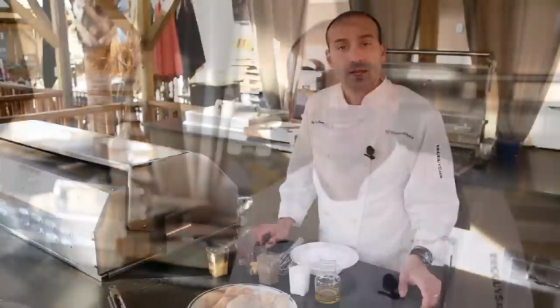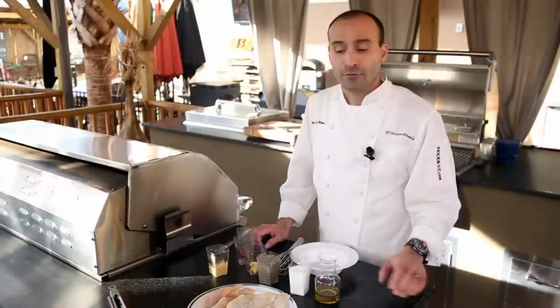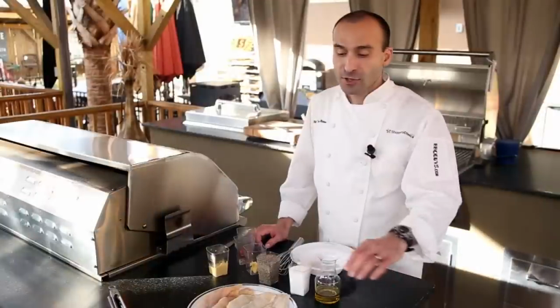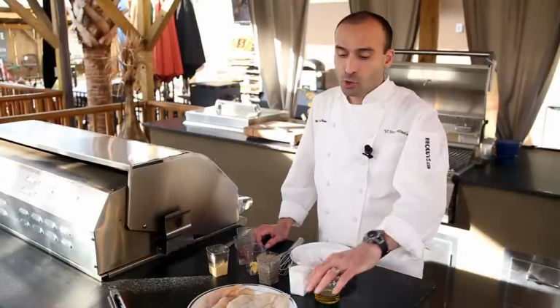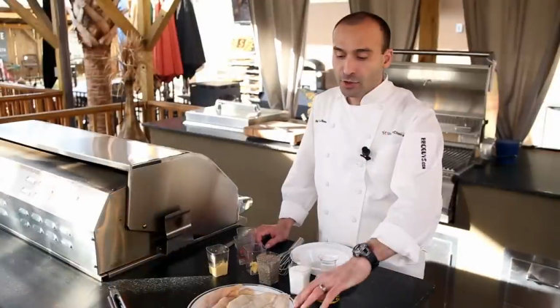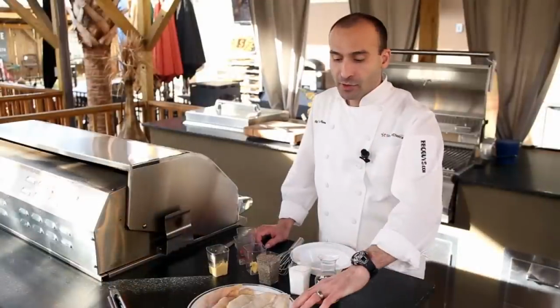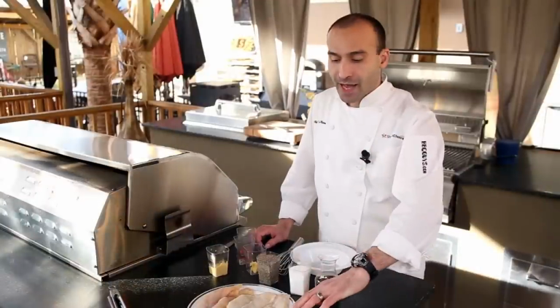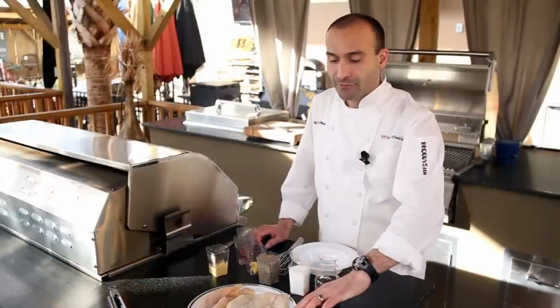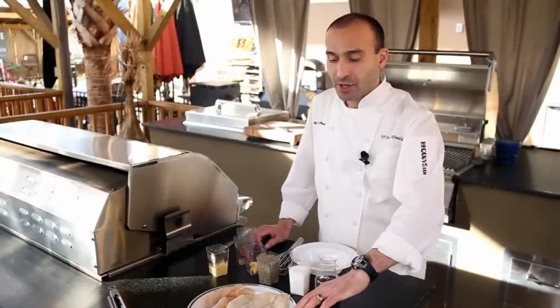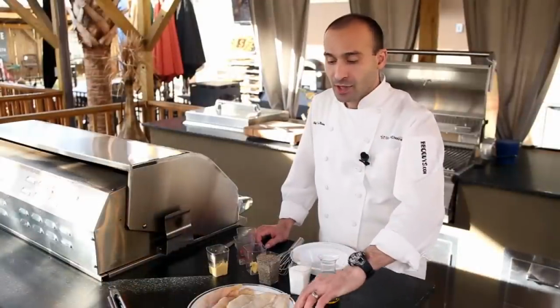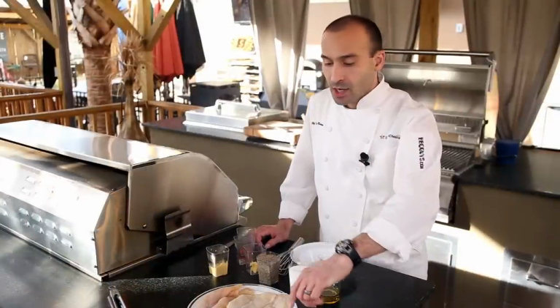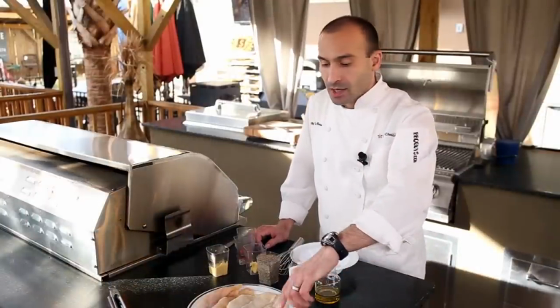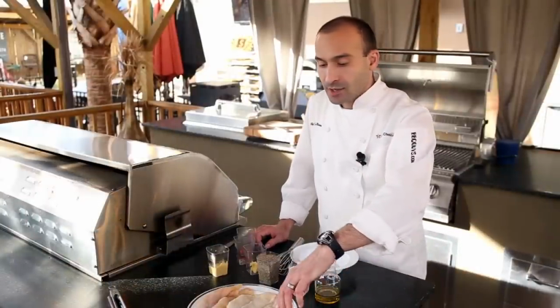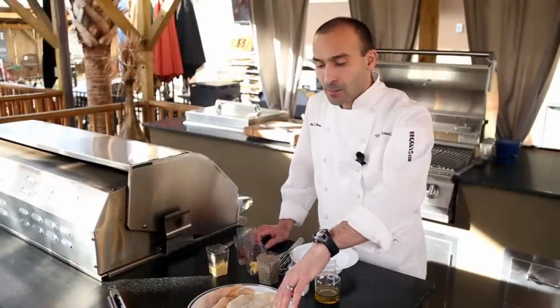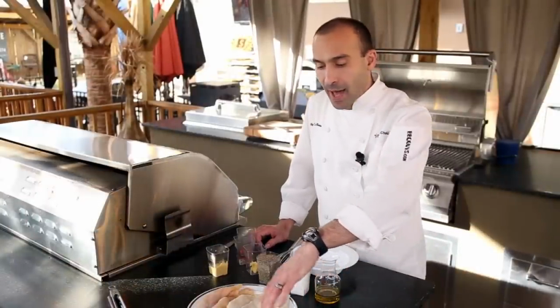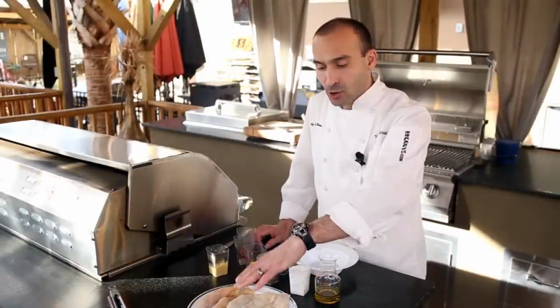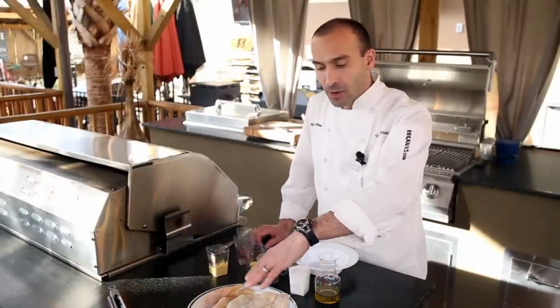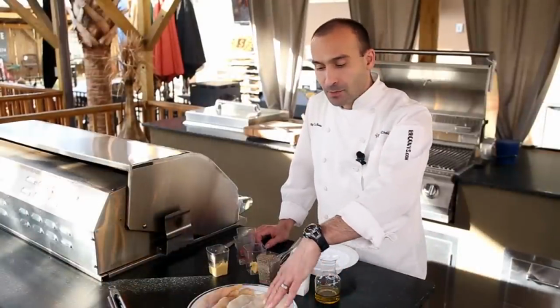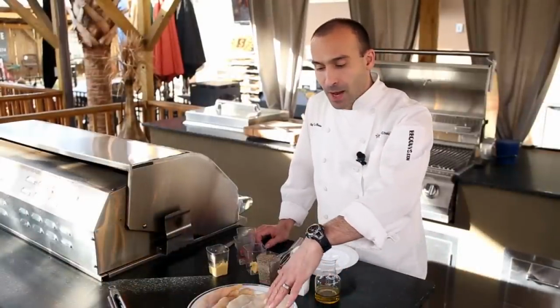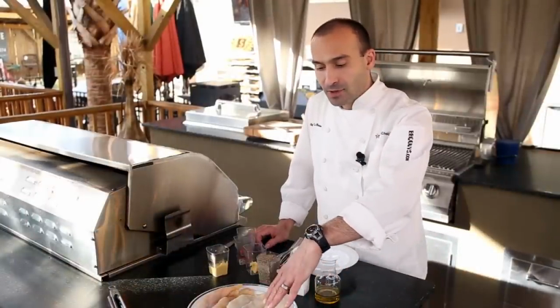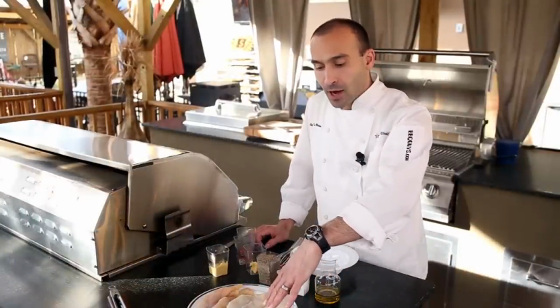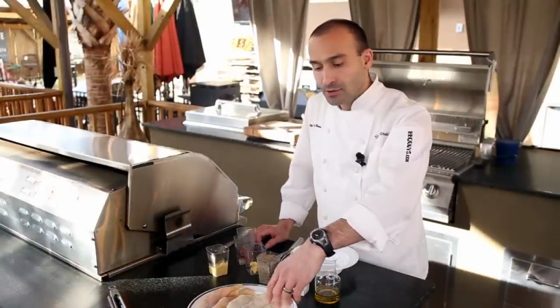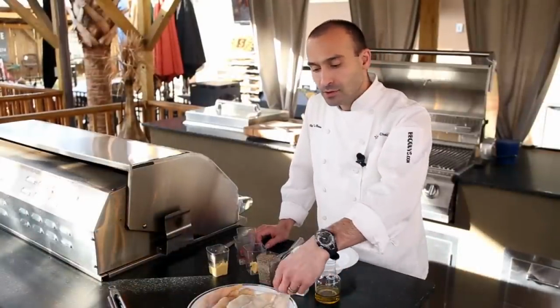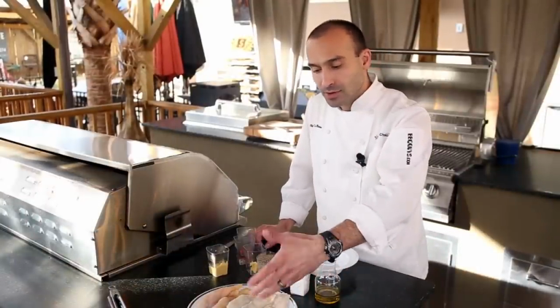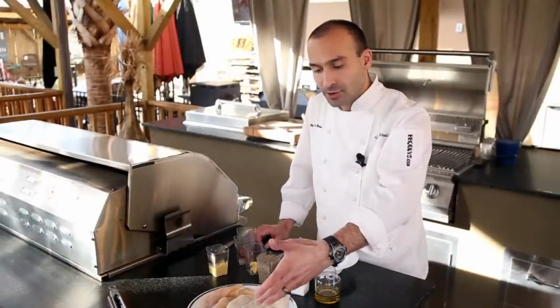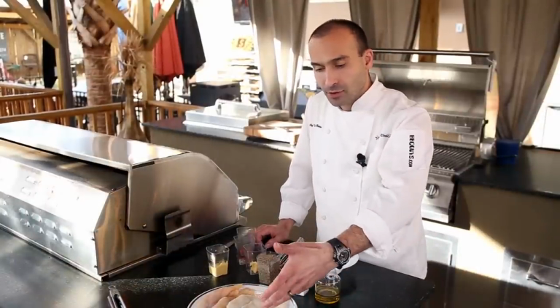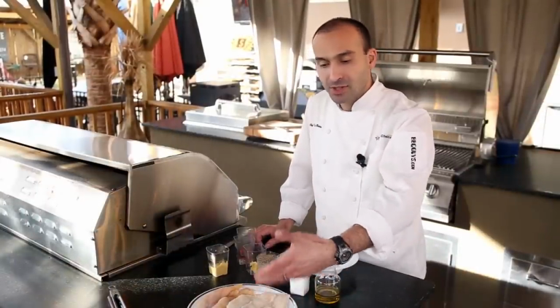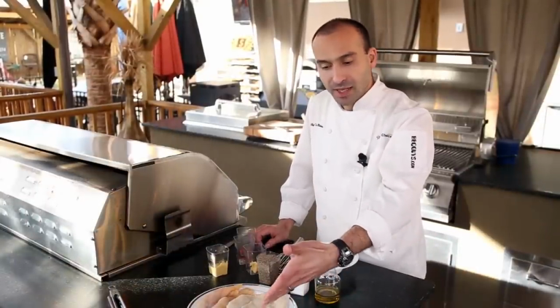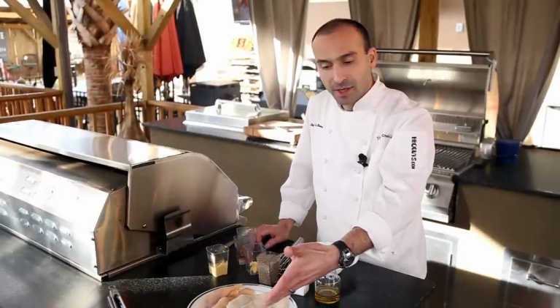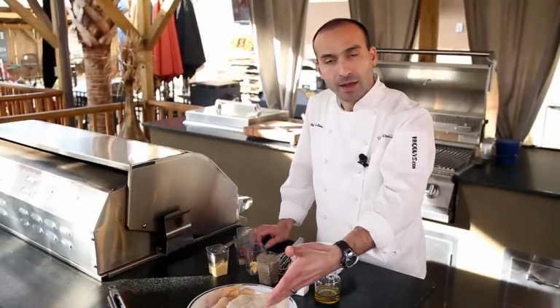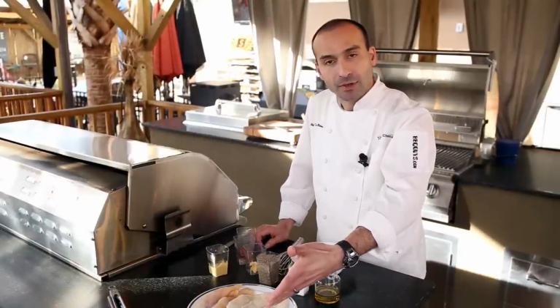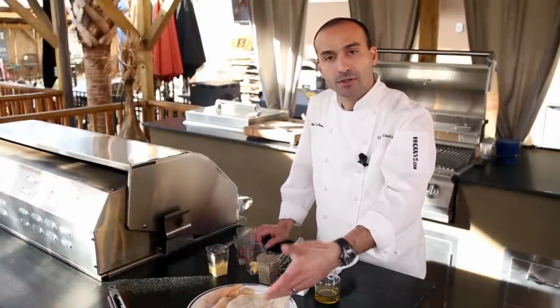The first thing you'll want to do with catfish is pat it dry with some paper towels so that you don't steam the catfish.